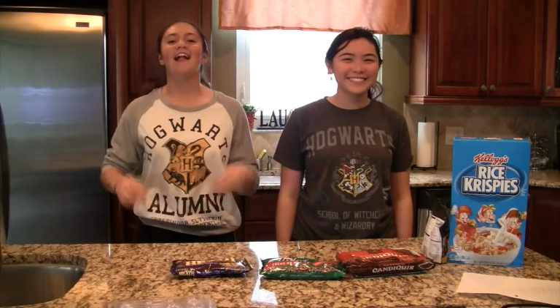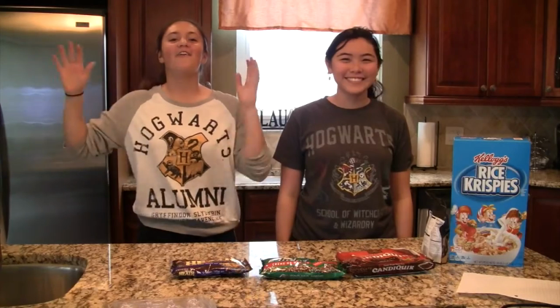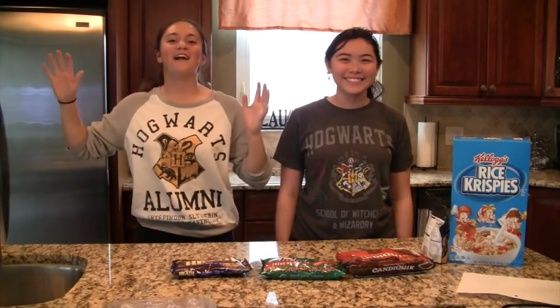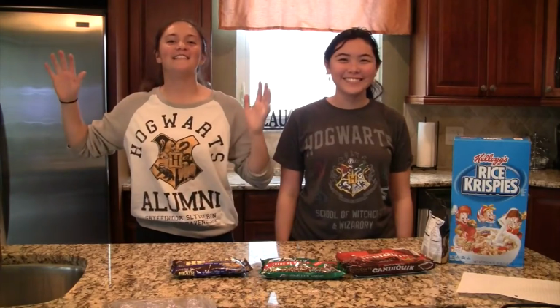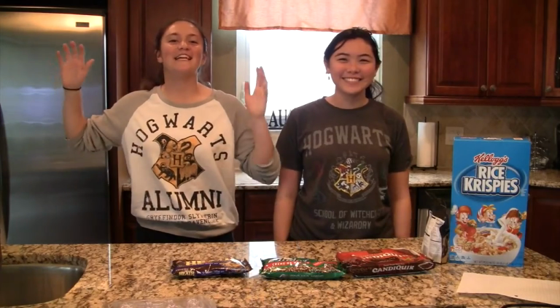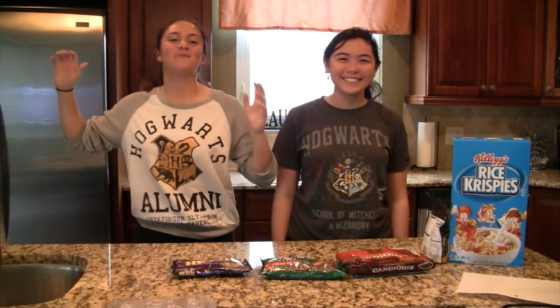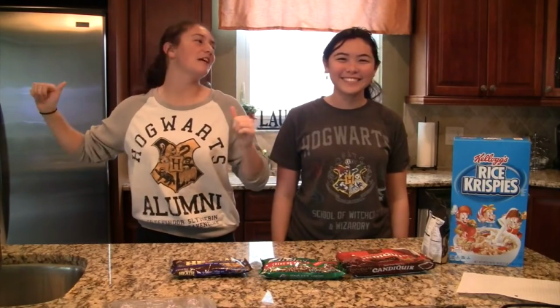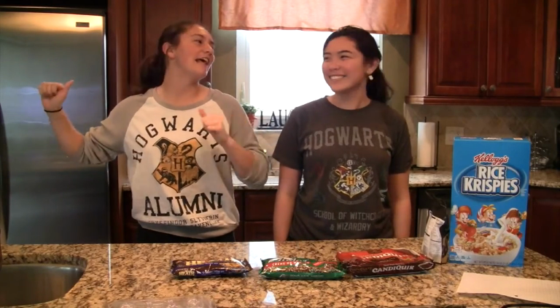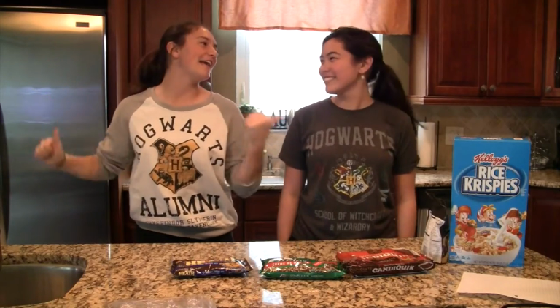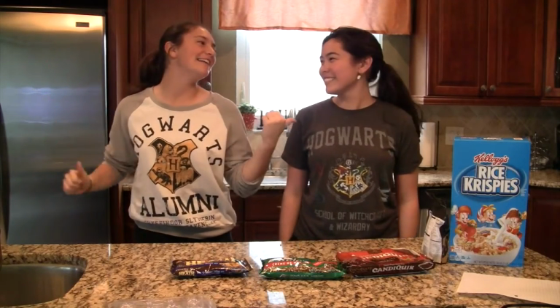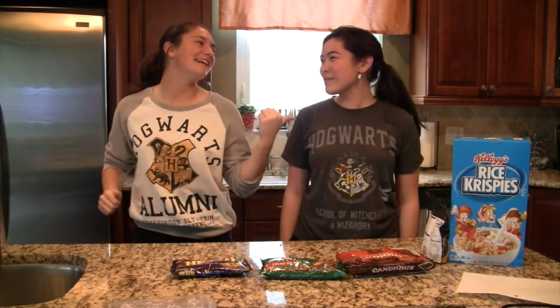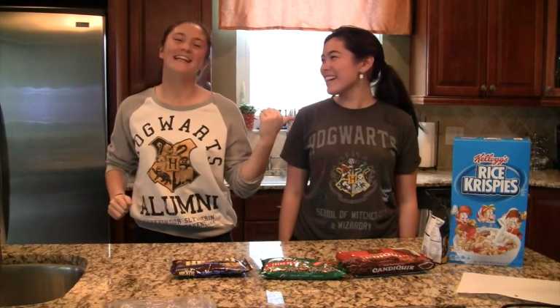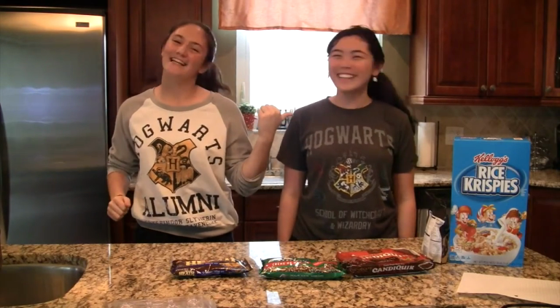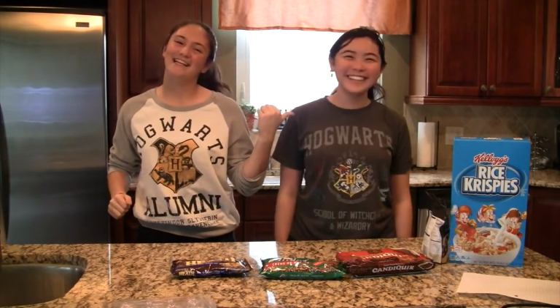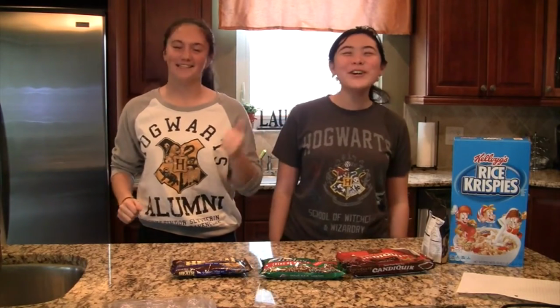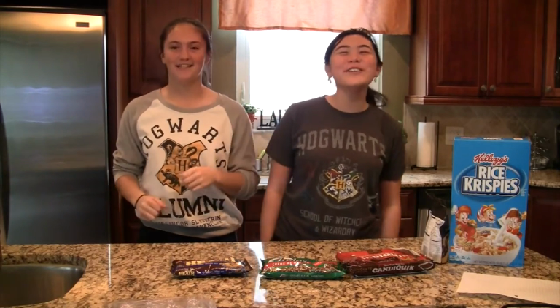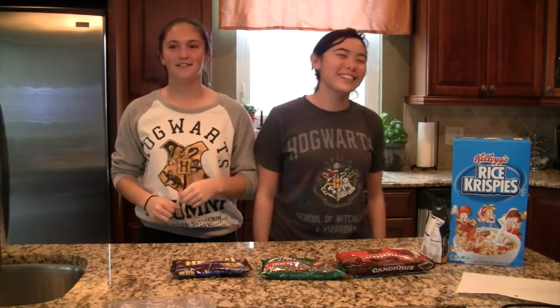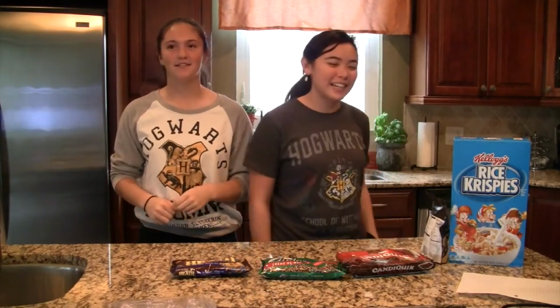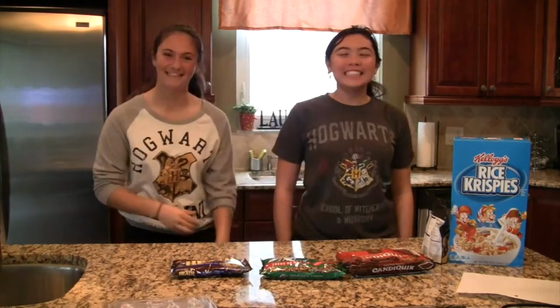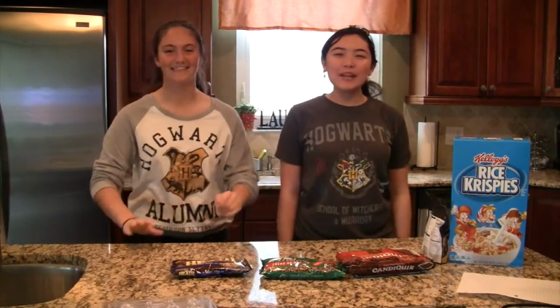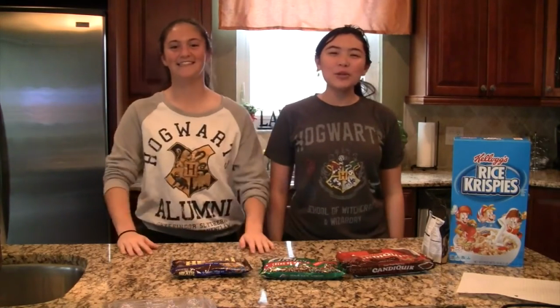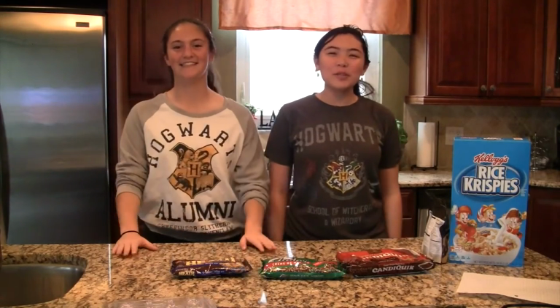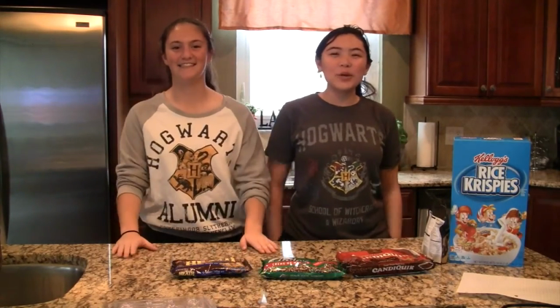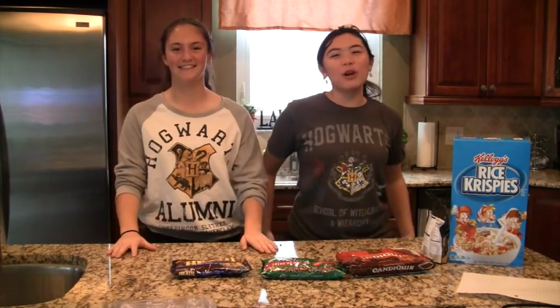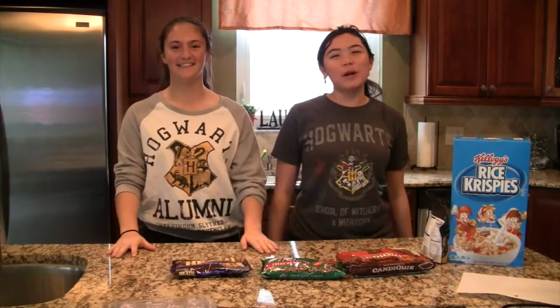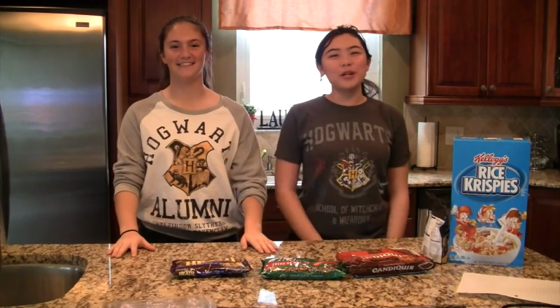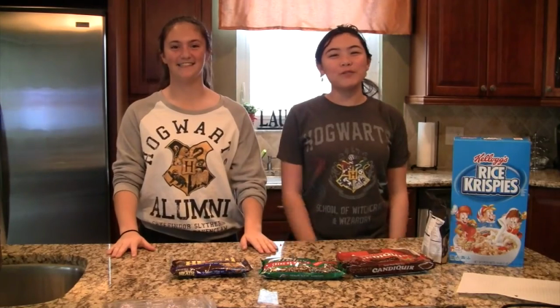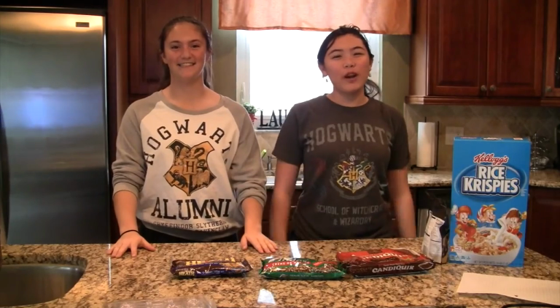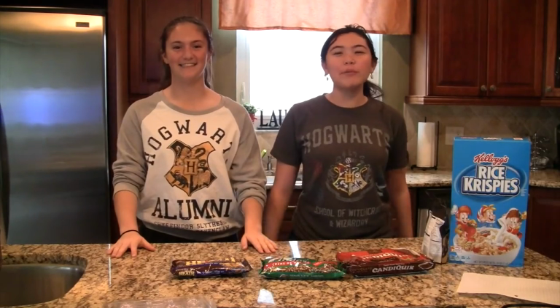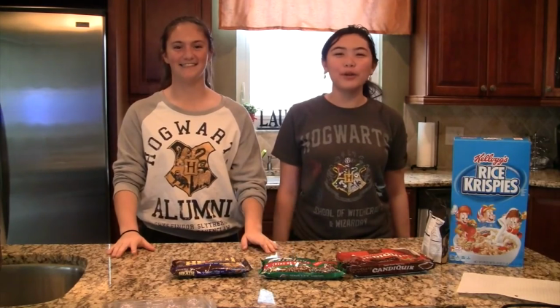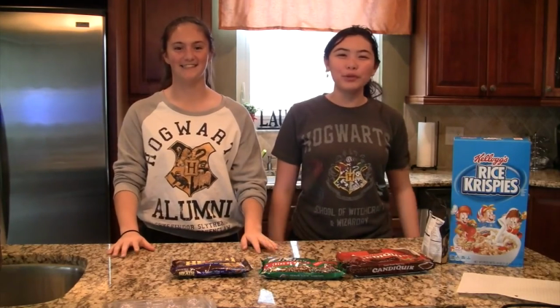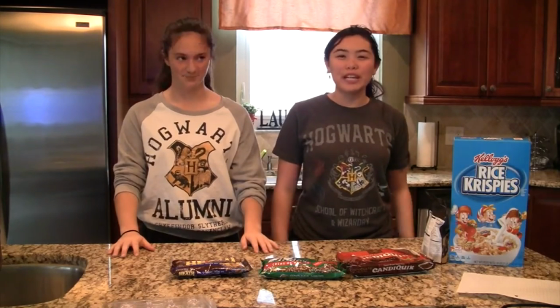Hello friends! It's Maureen and Isabella! Today we will be showing you our preparation for our Harry Potter movie night.